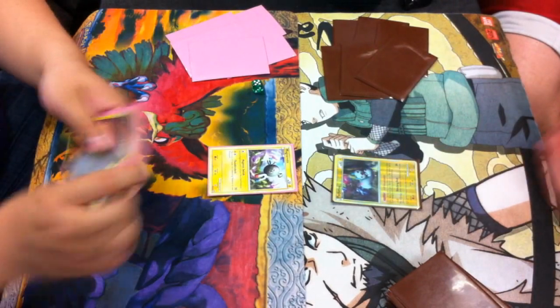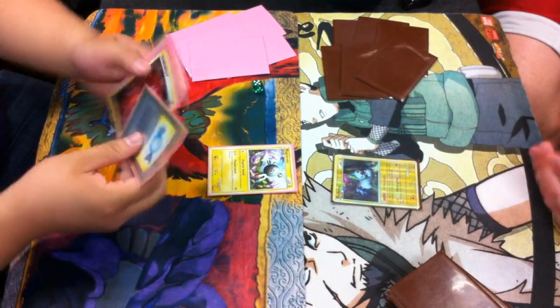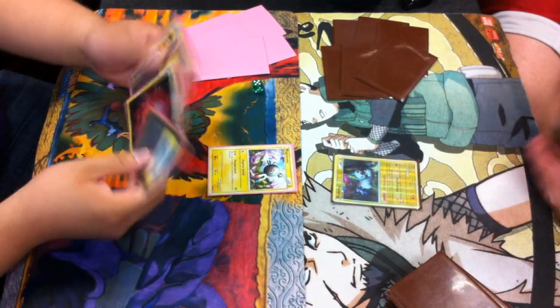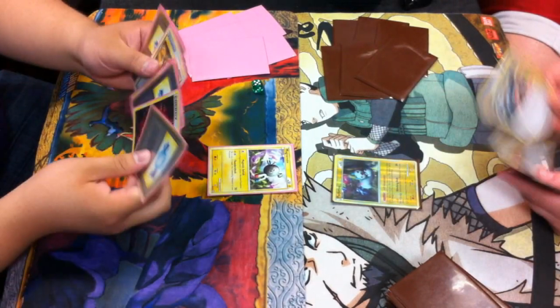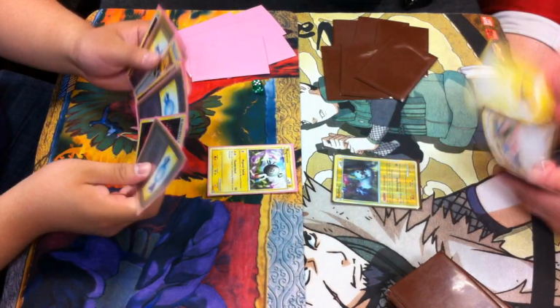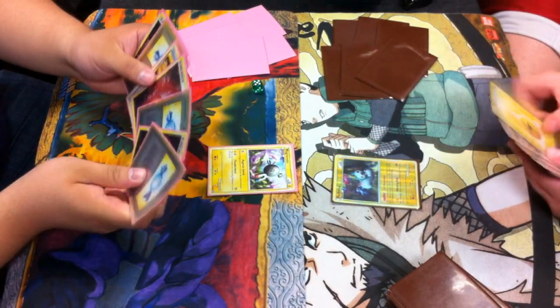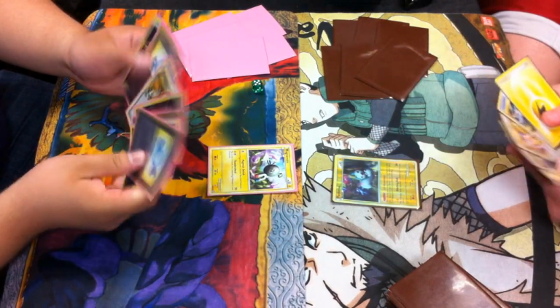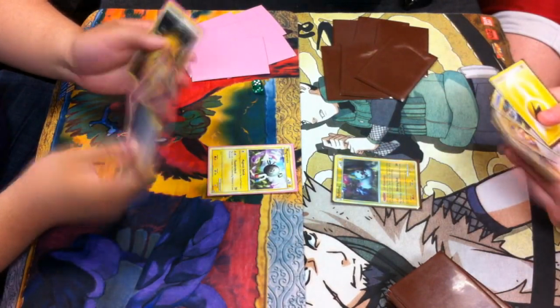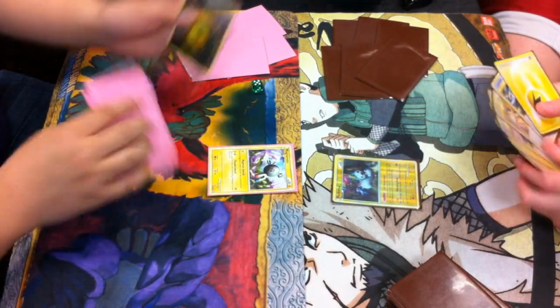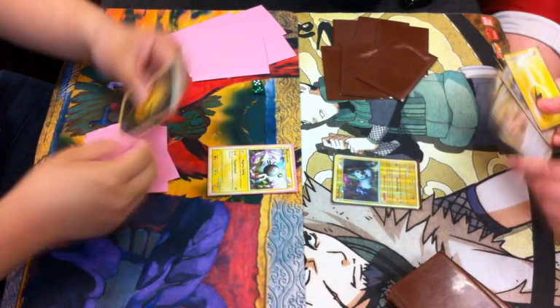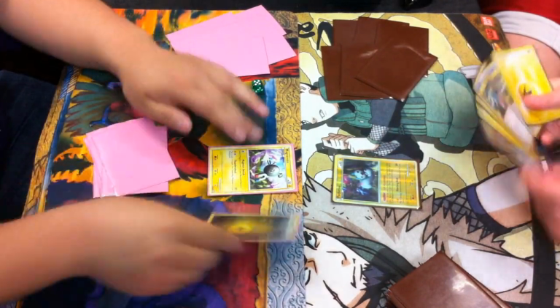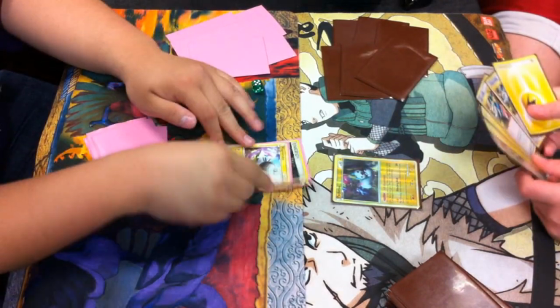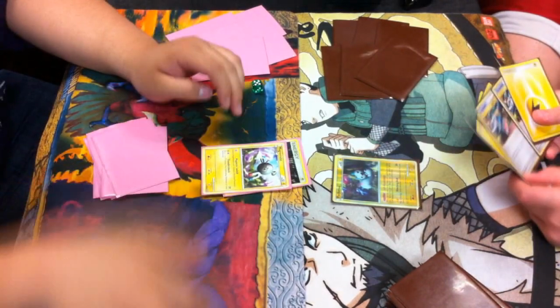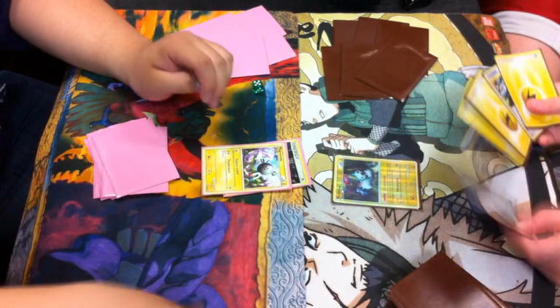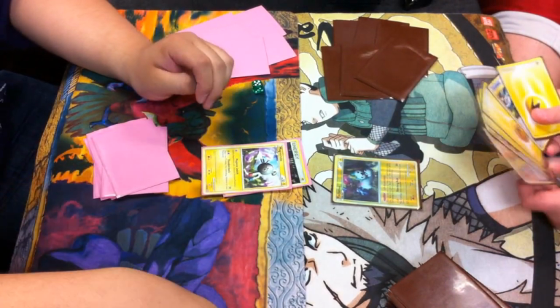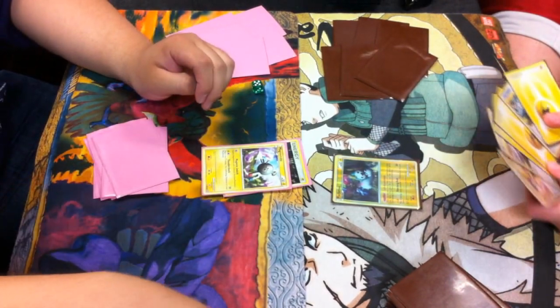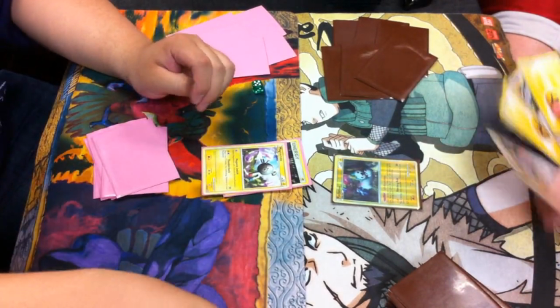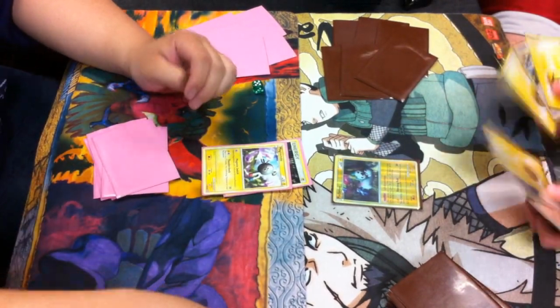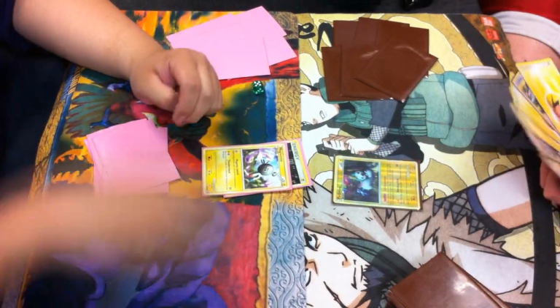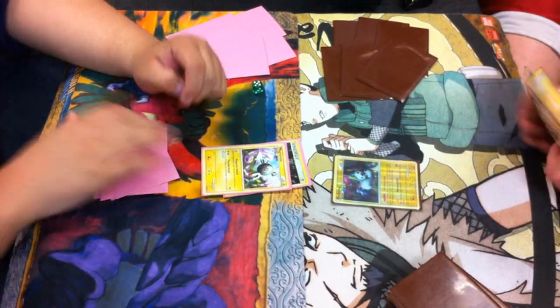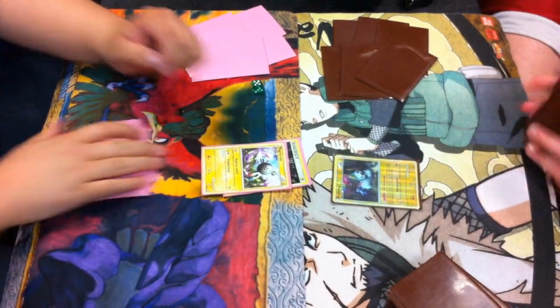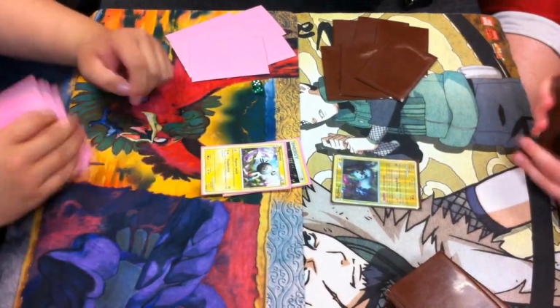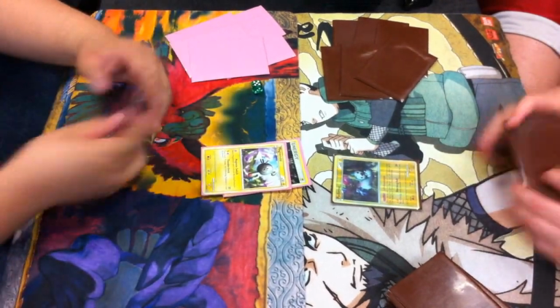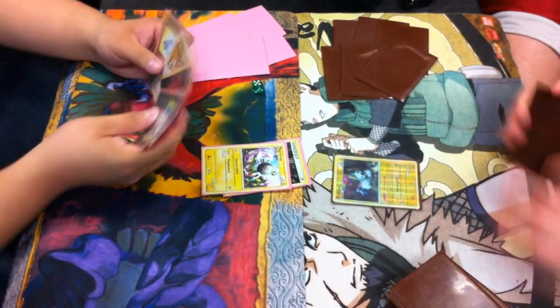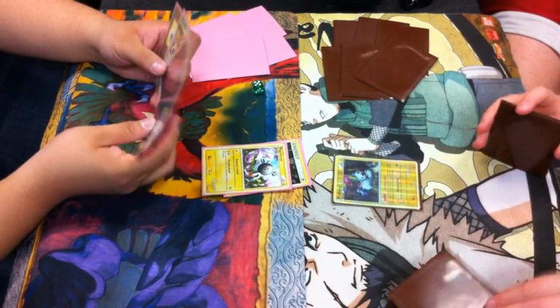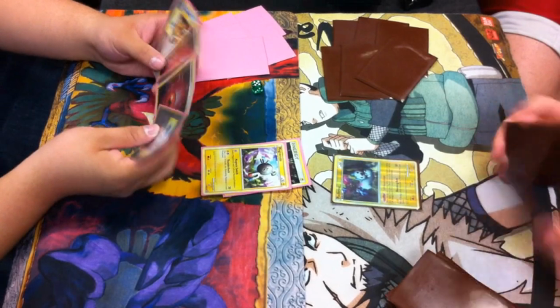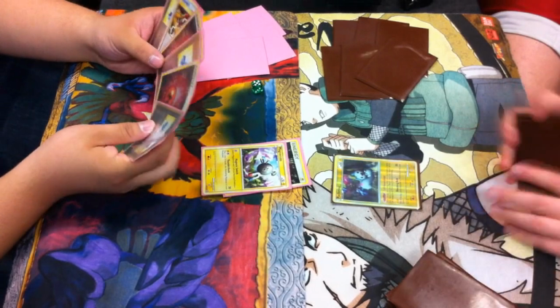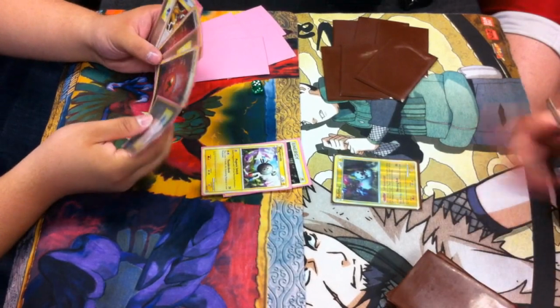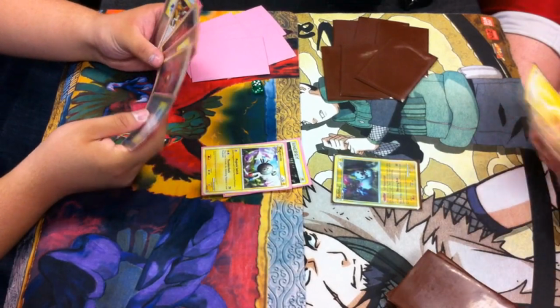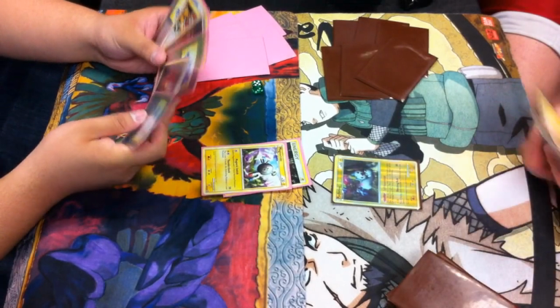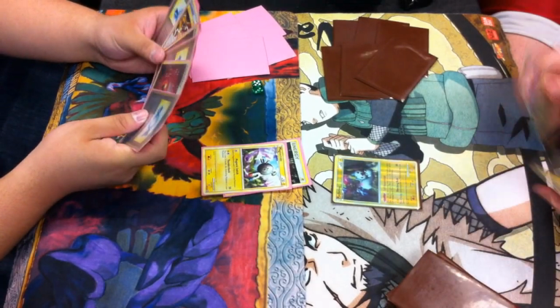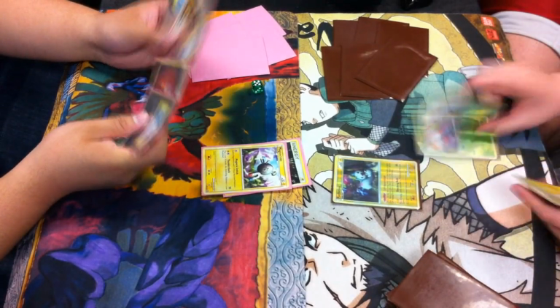Ian, Tyler goes first, he whiffs, he attaches Electric Energy to Magnemite, and he can't do anything else.